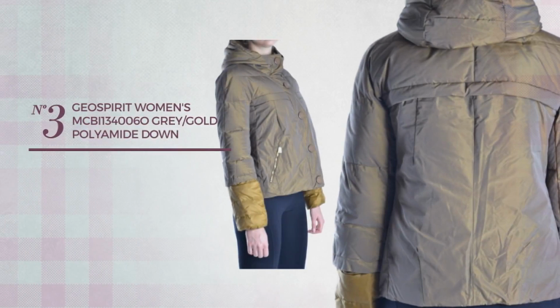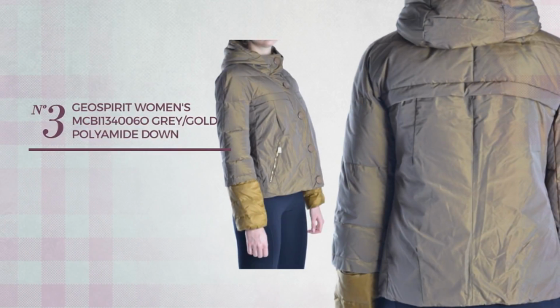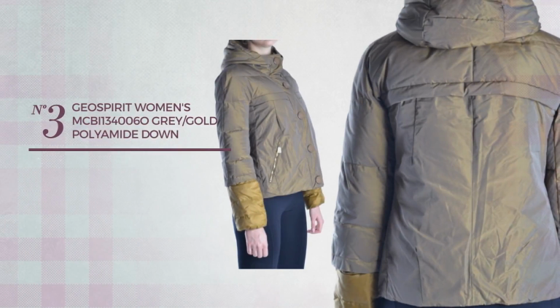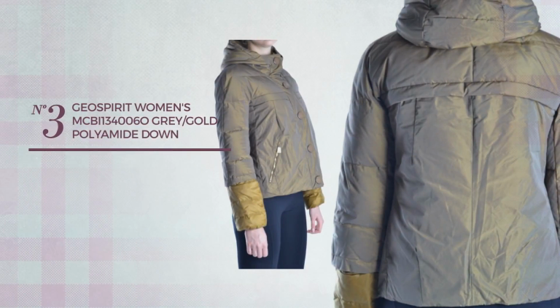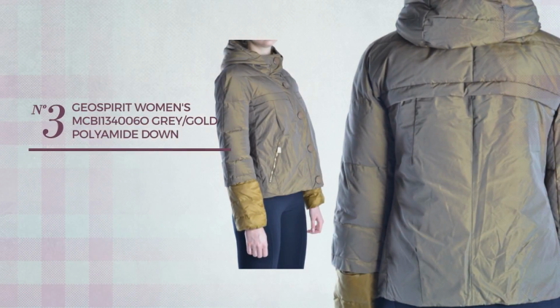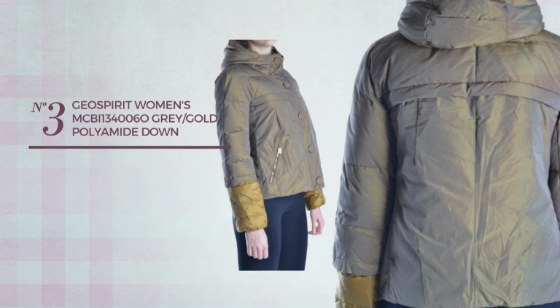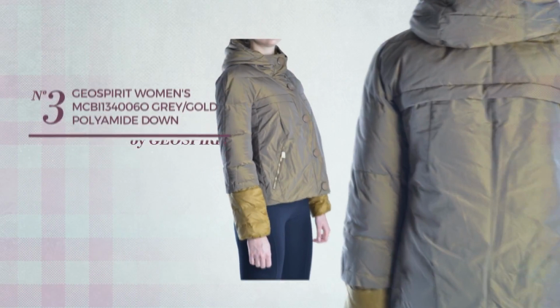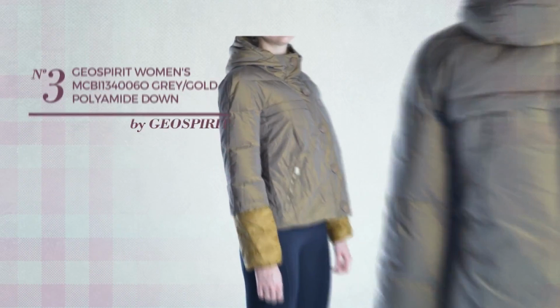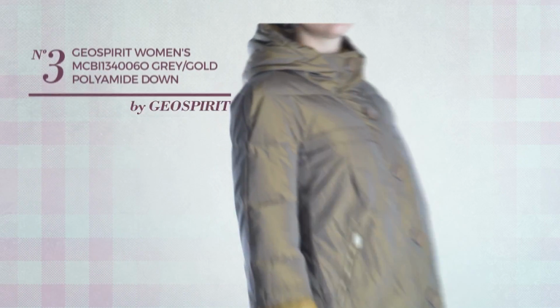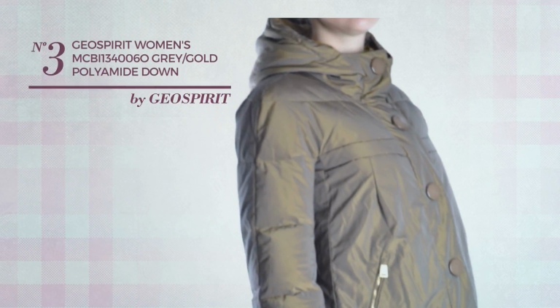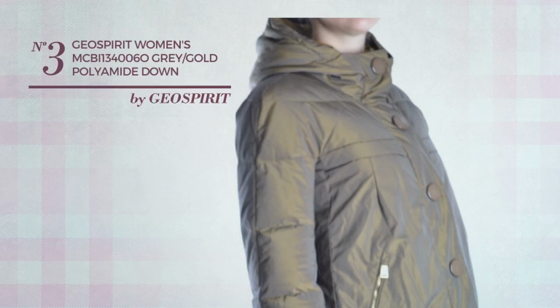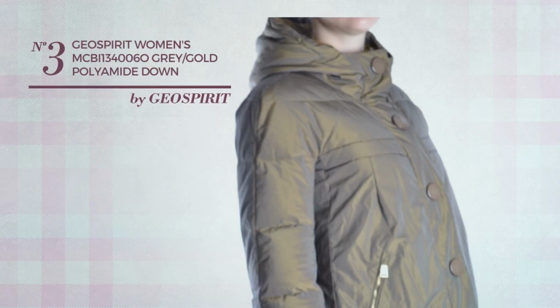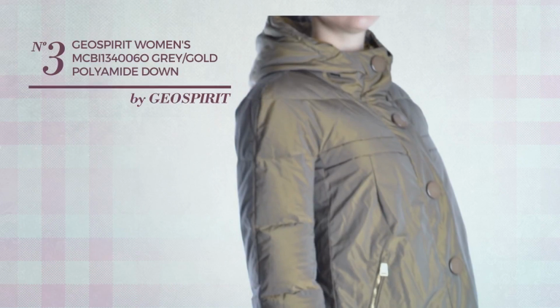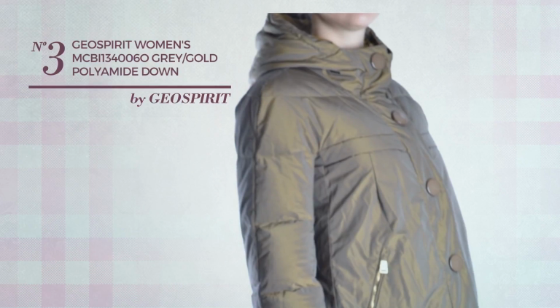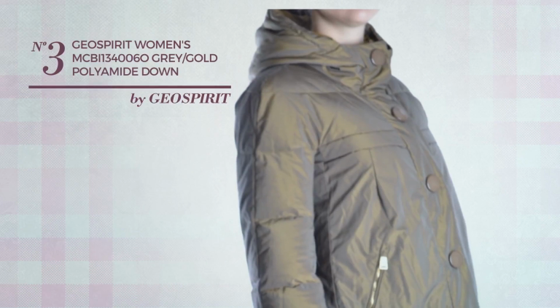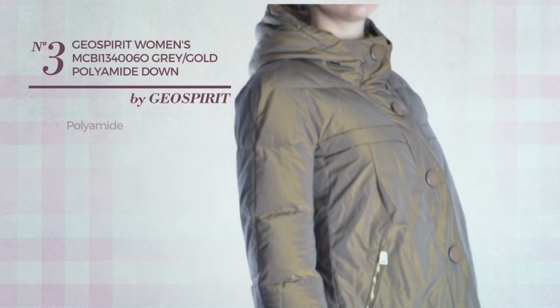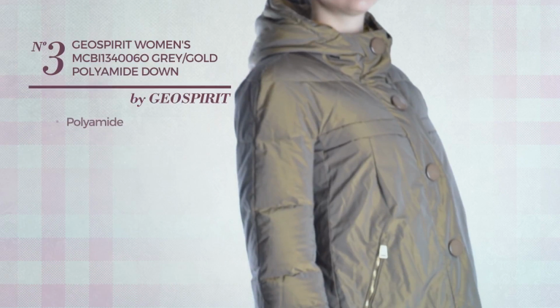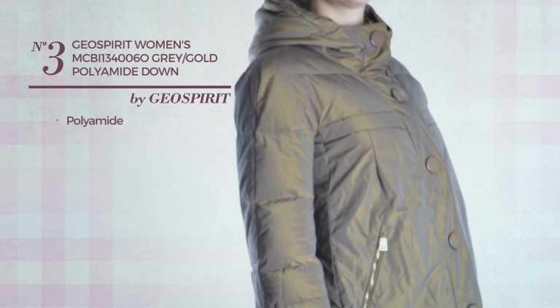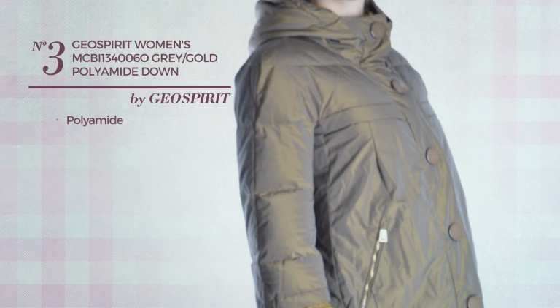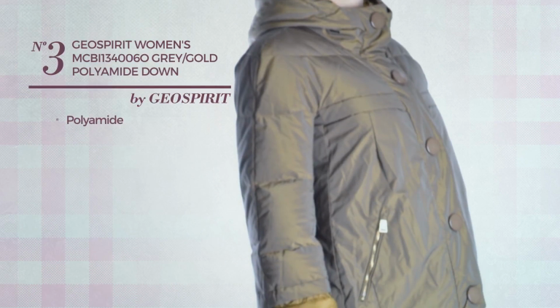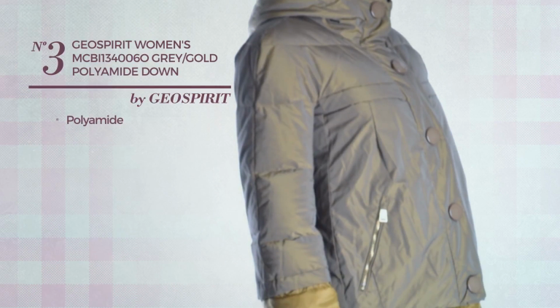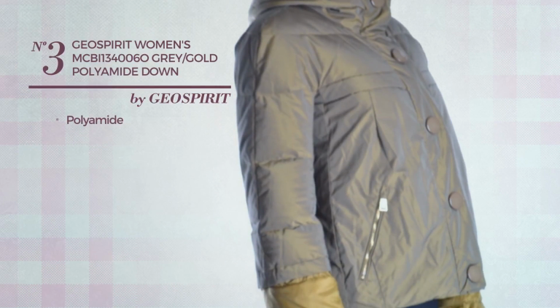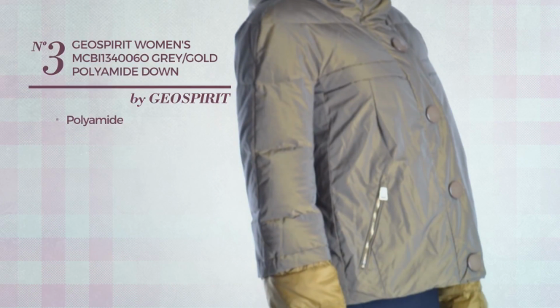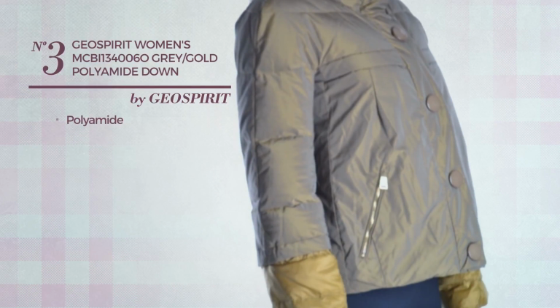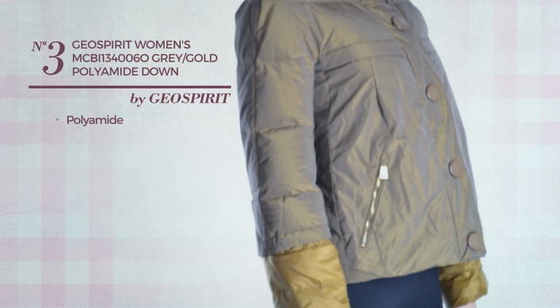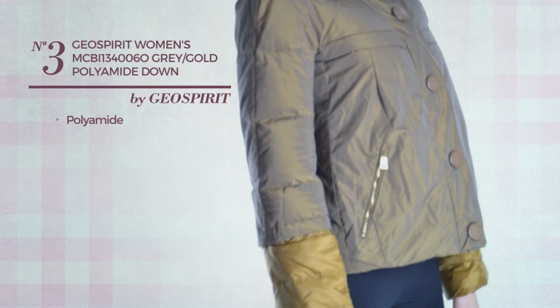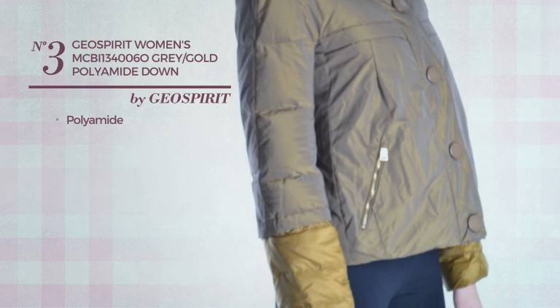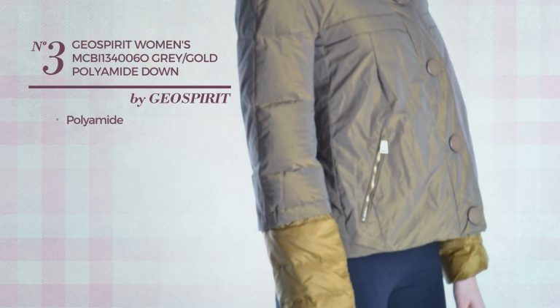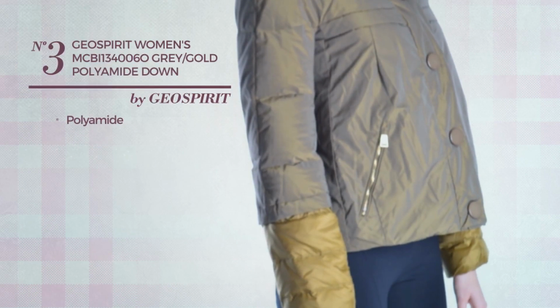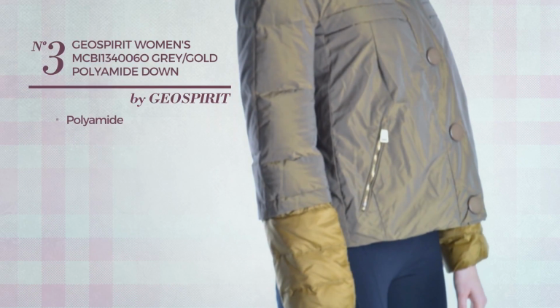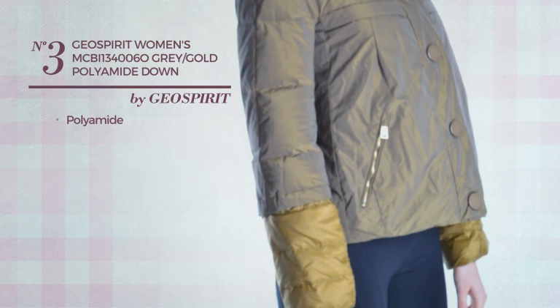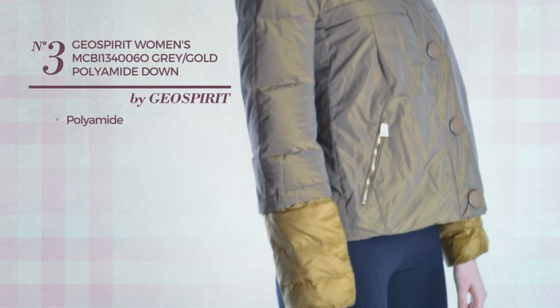Number 3. Crafted from Polyamide. Available in 2 more colors.